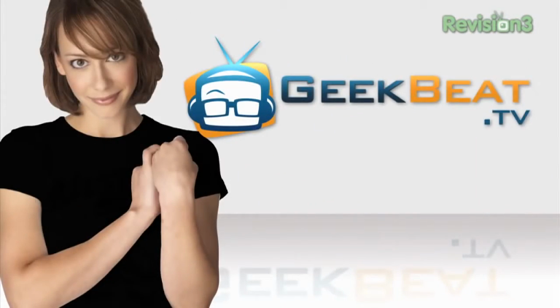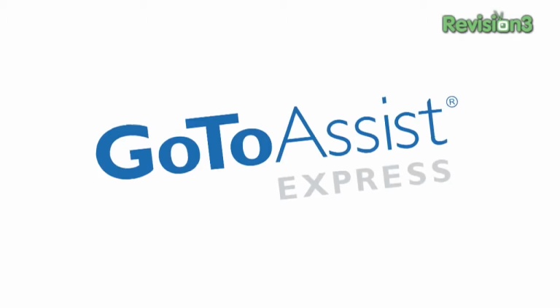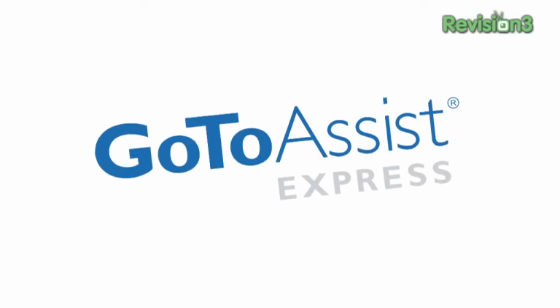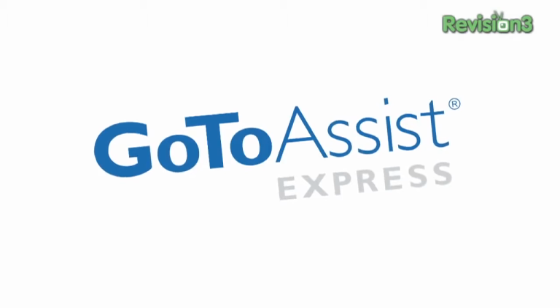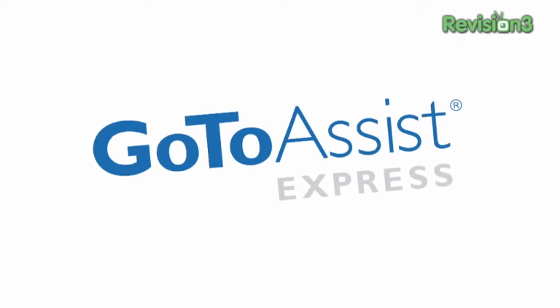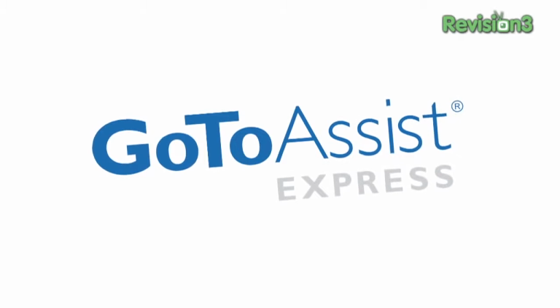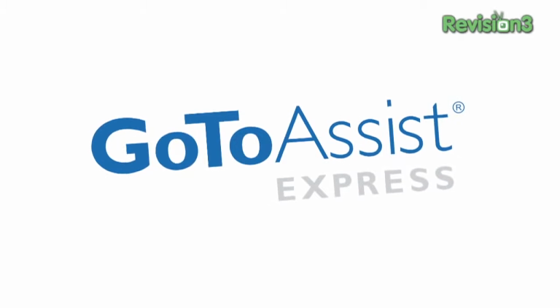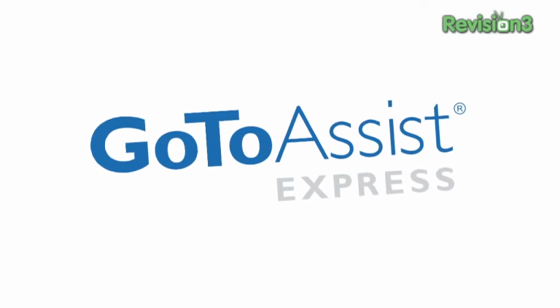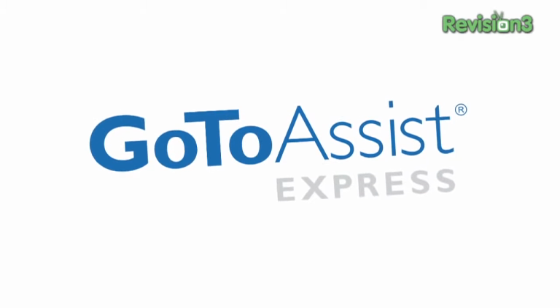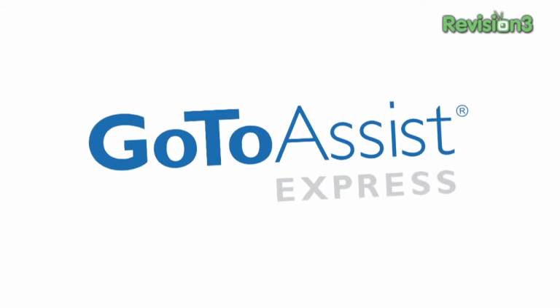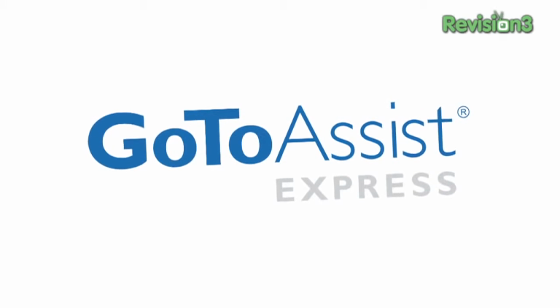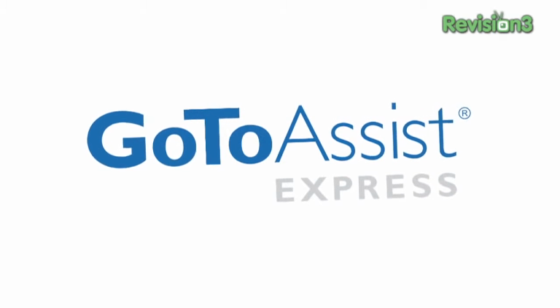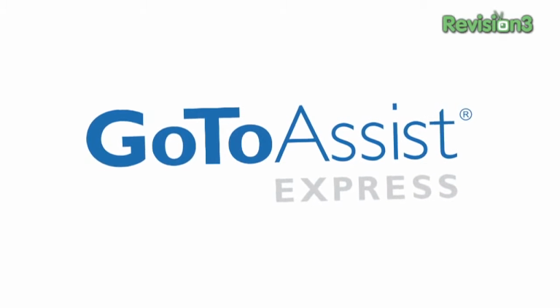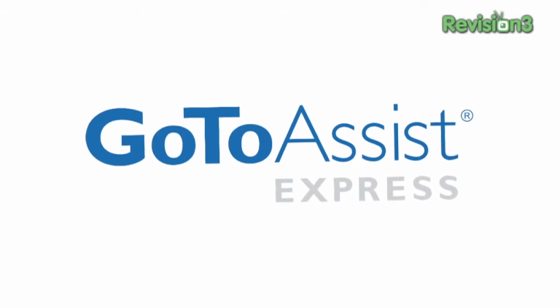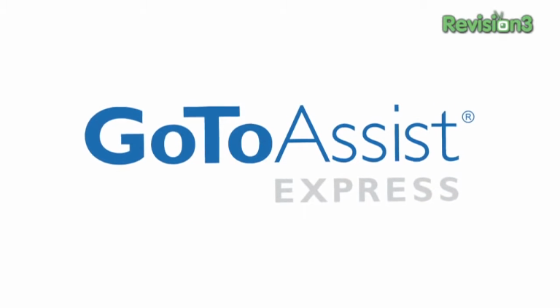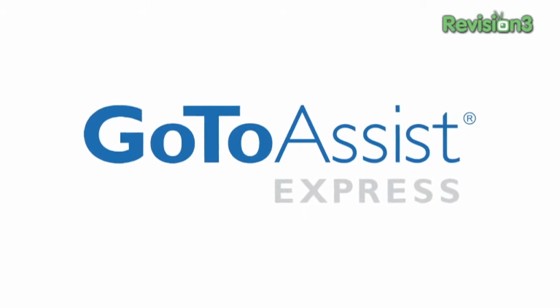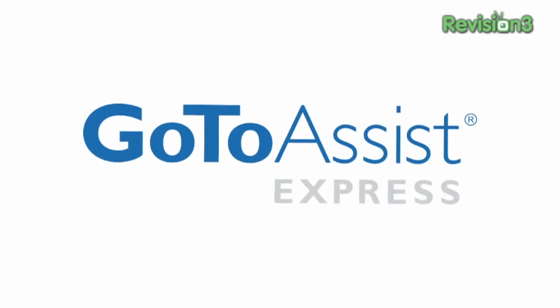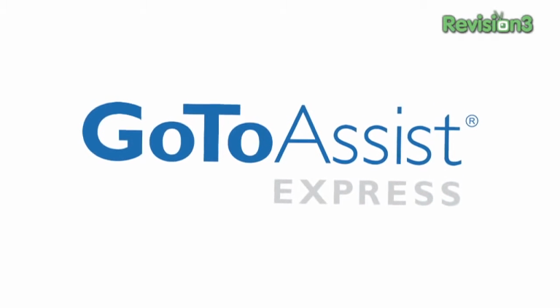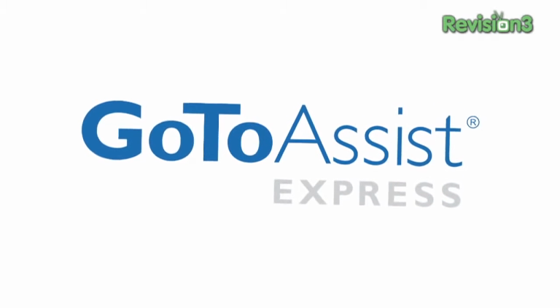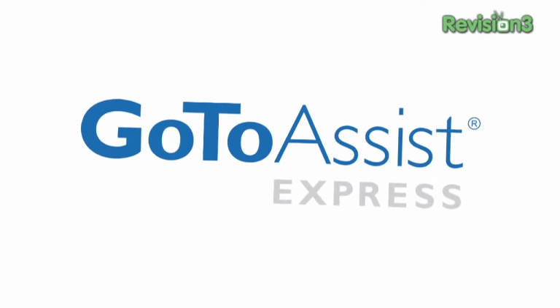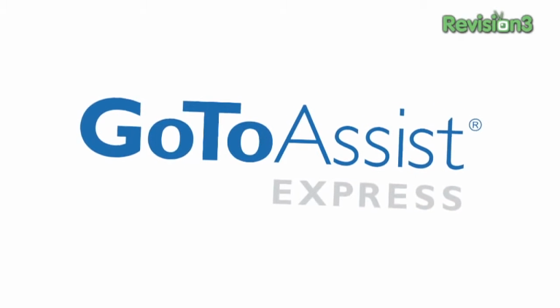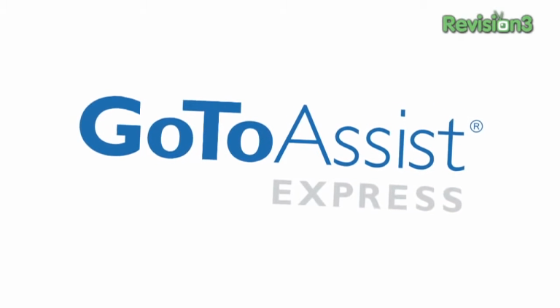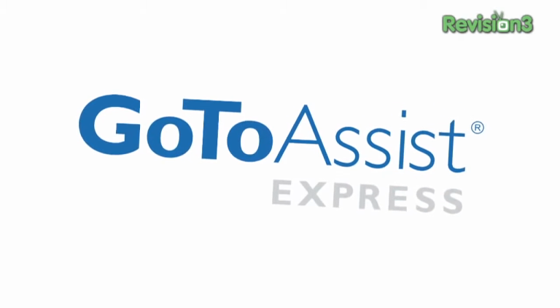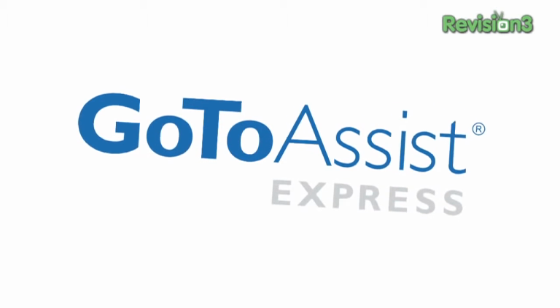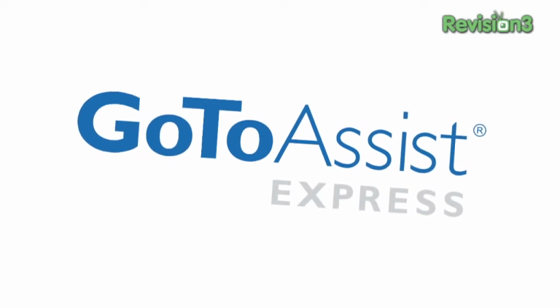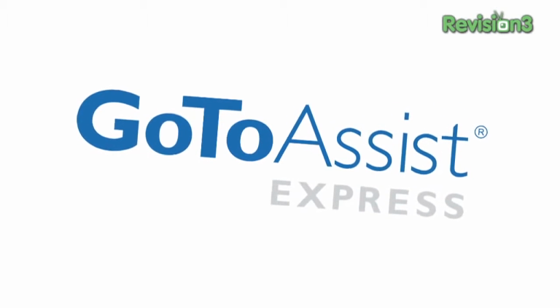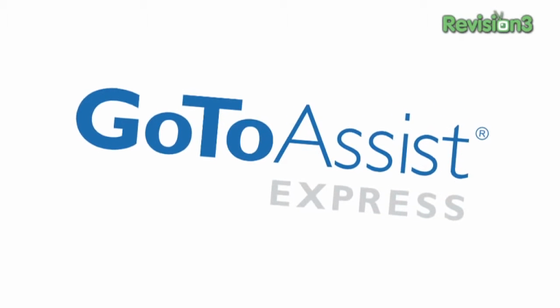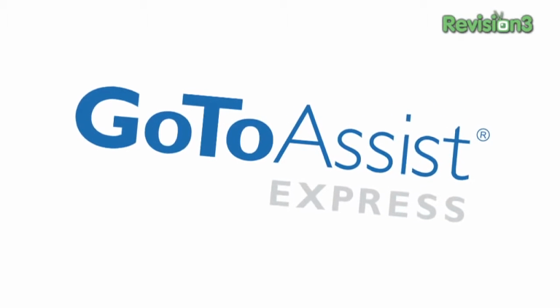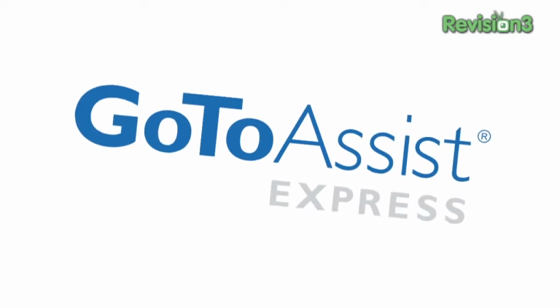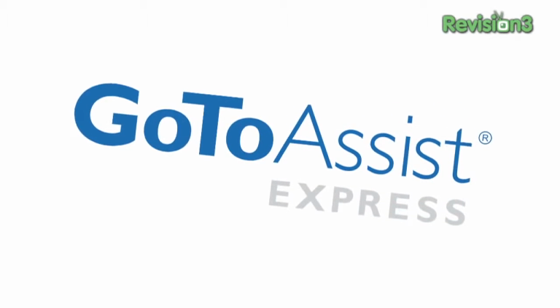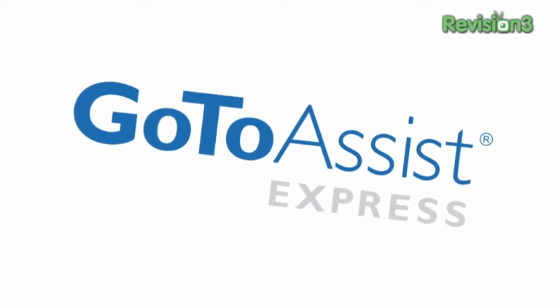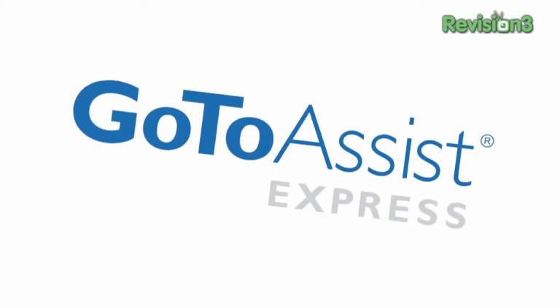This episode is brought to you by GoToAssist Express. Support smarter with GoToAssist Express.